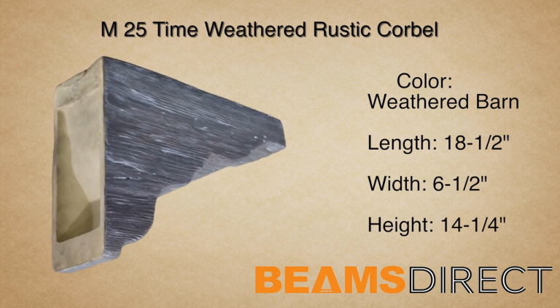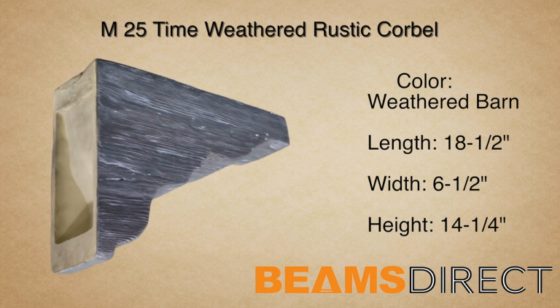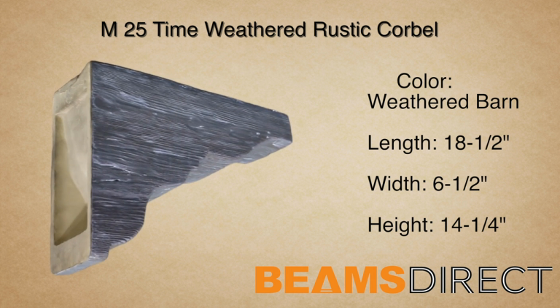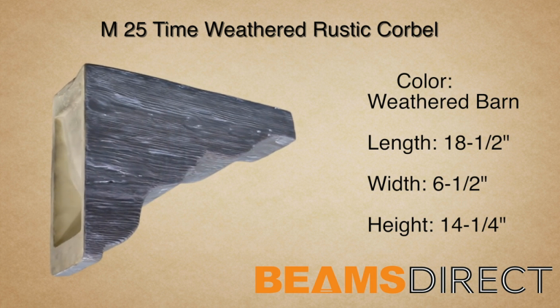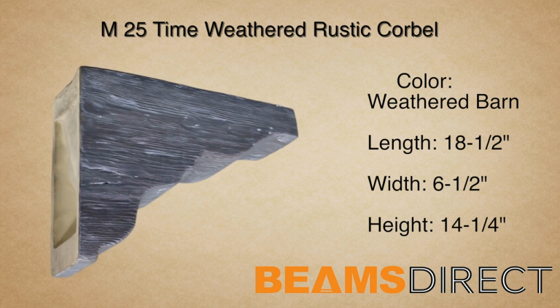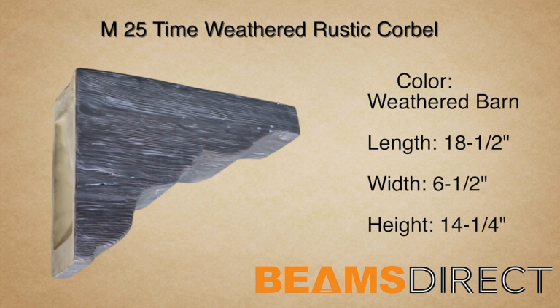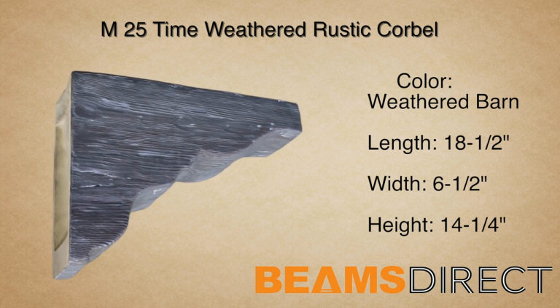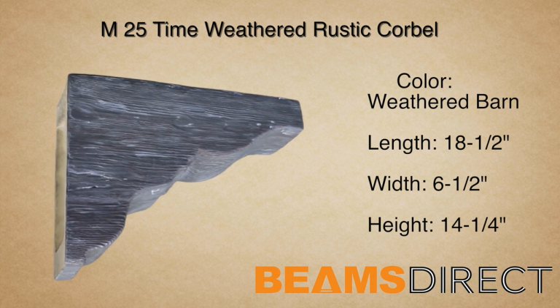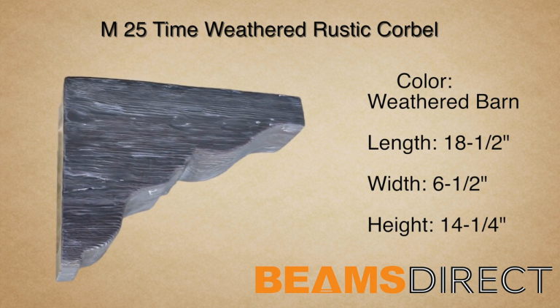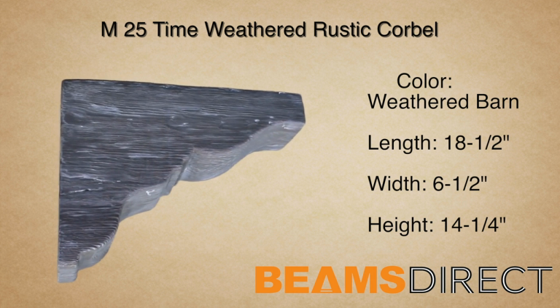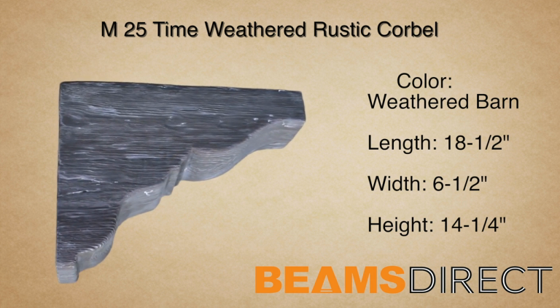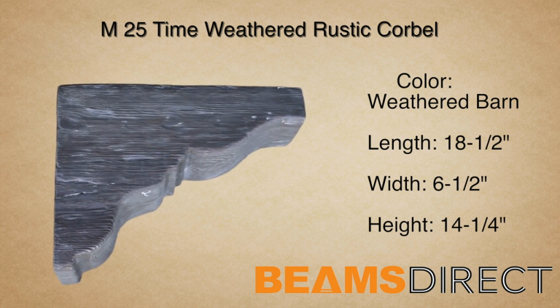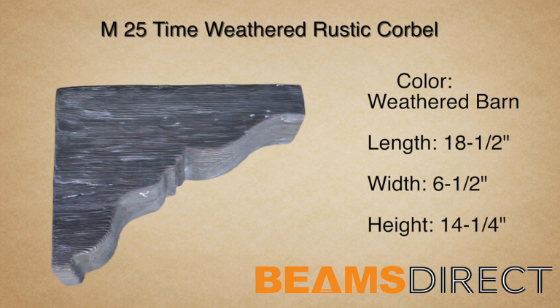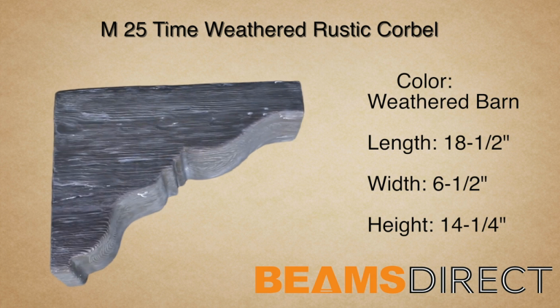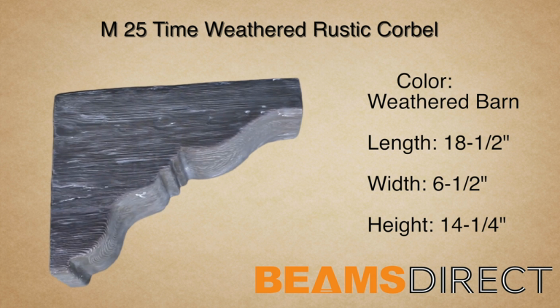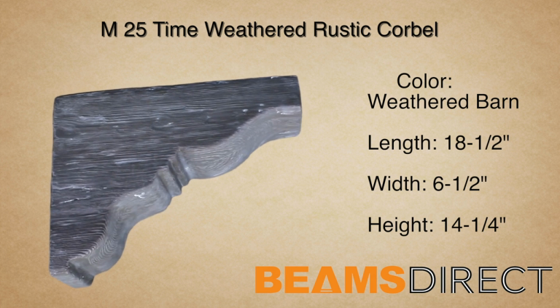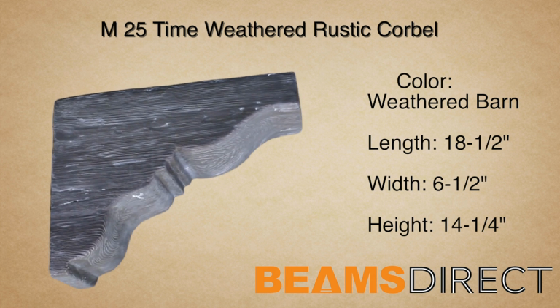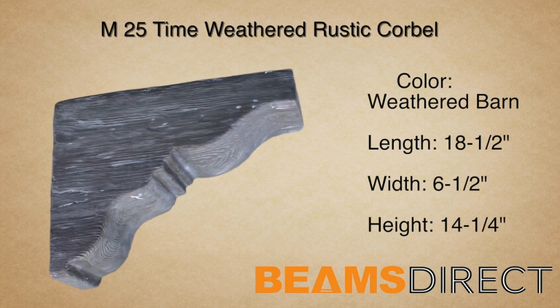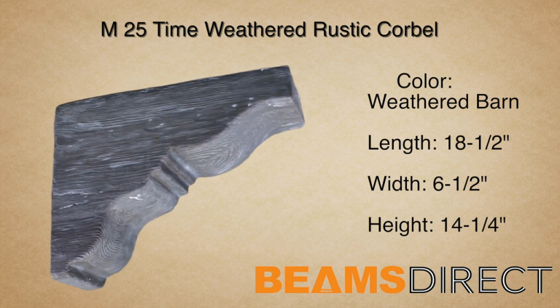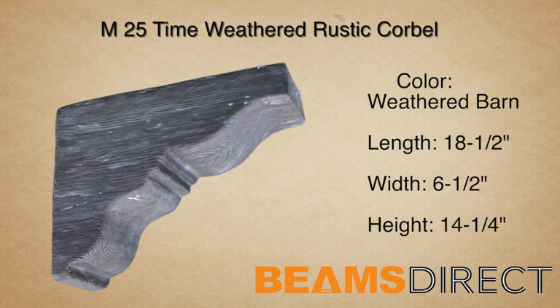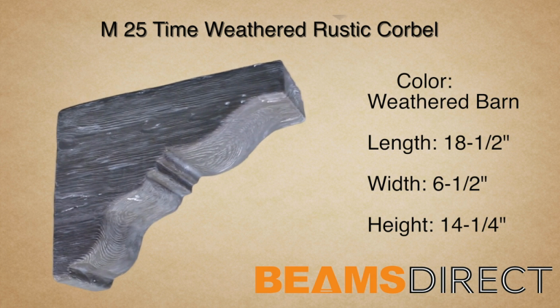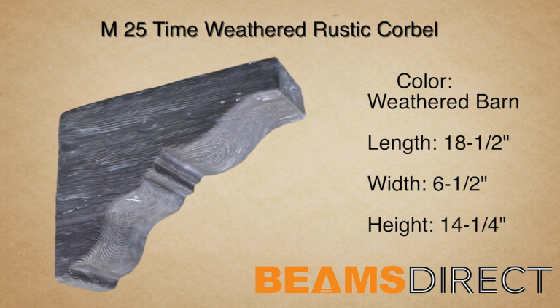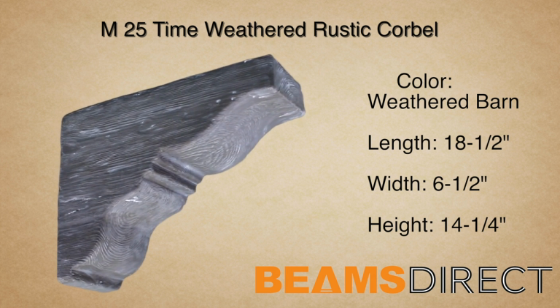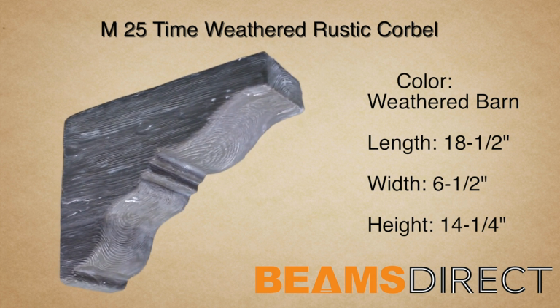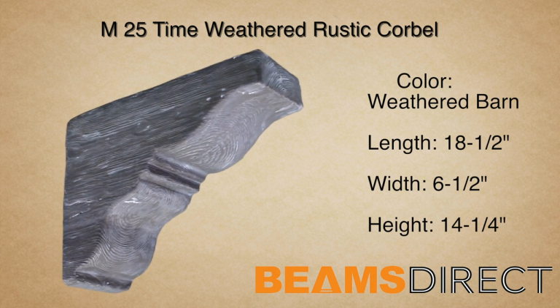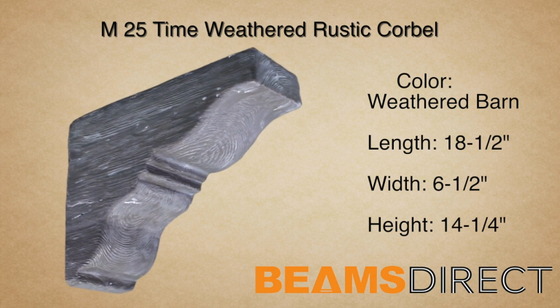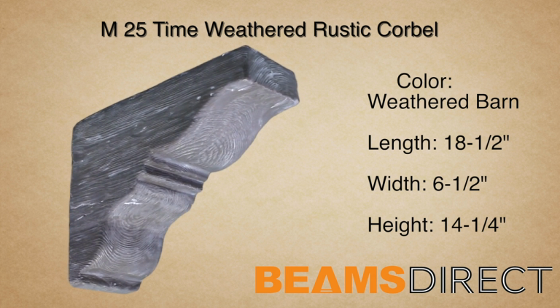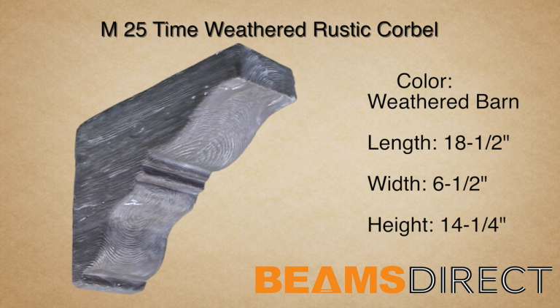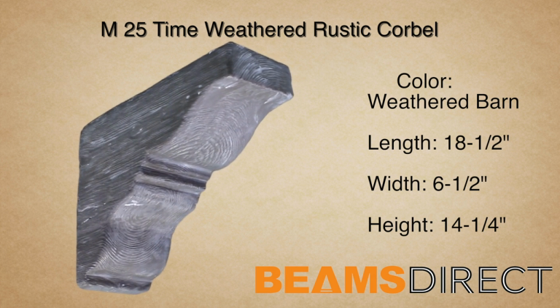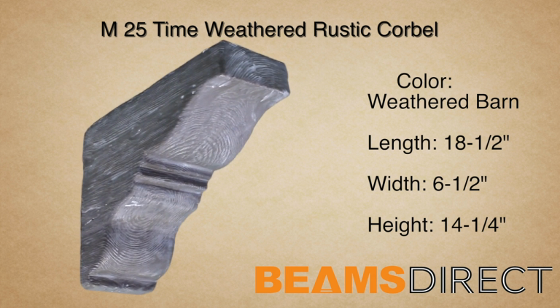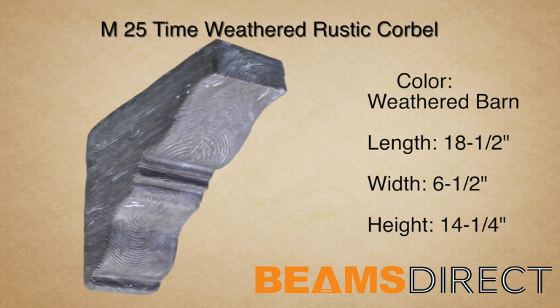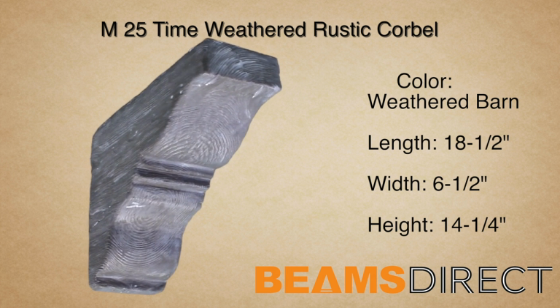Dents, divots, and running cracks — this piece brings old-world charm to any project.